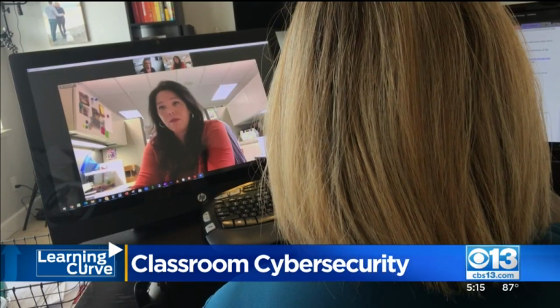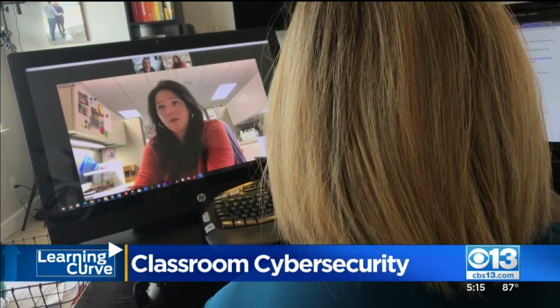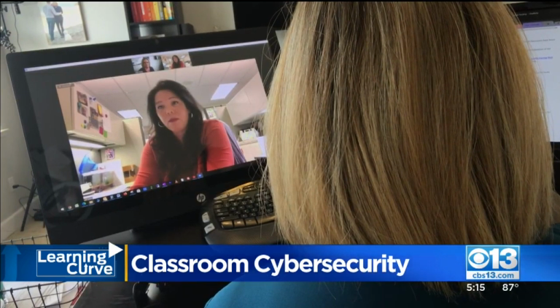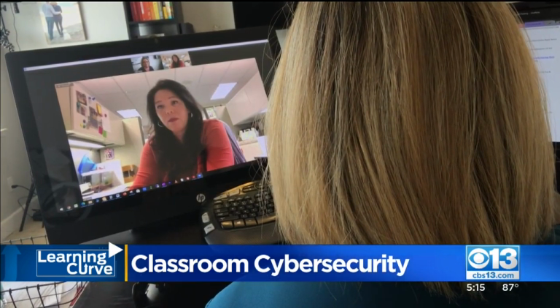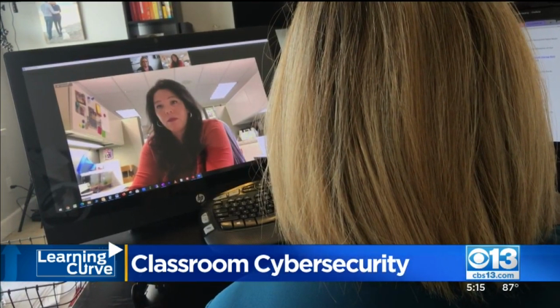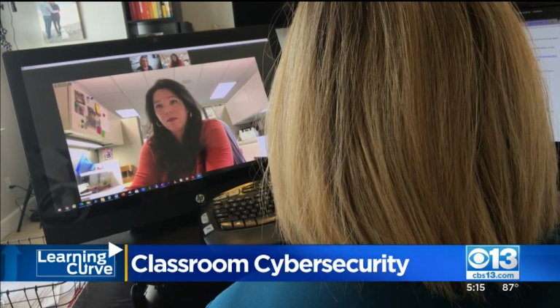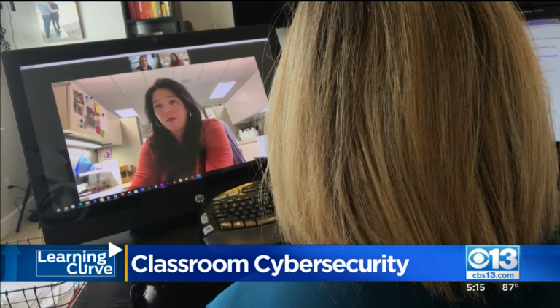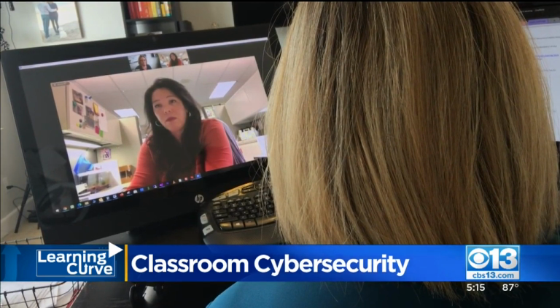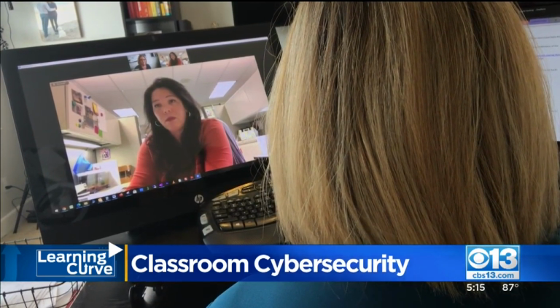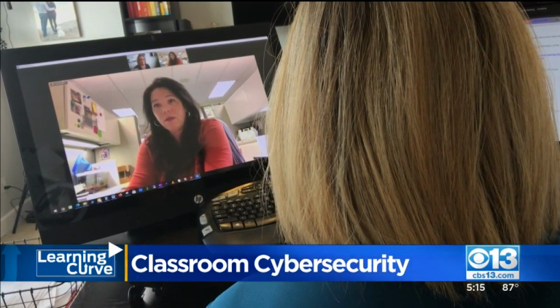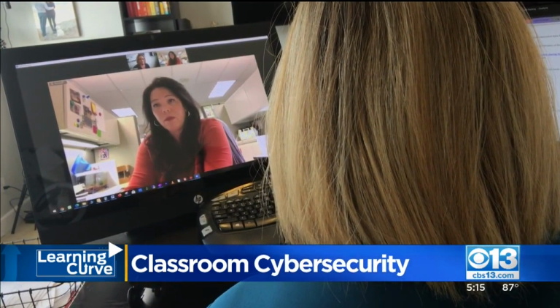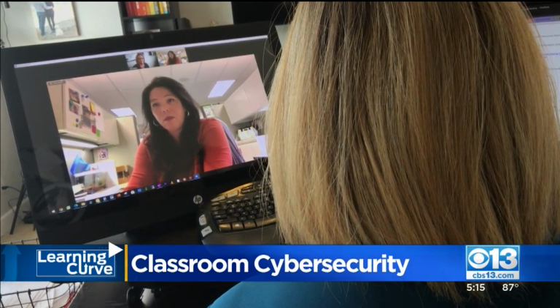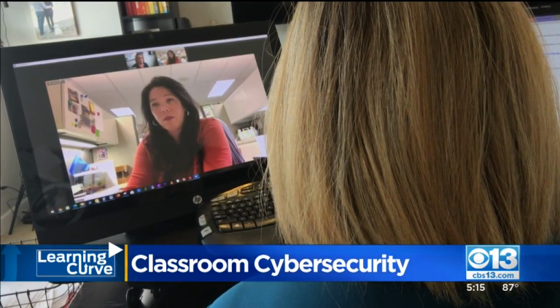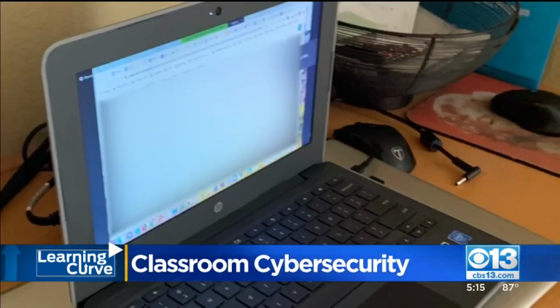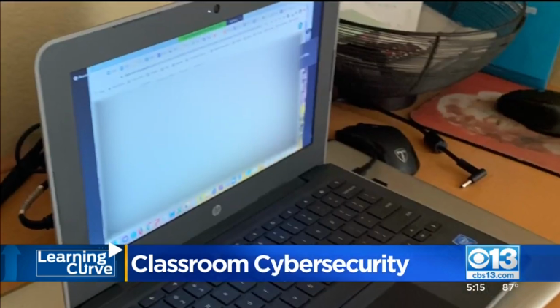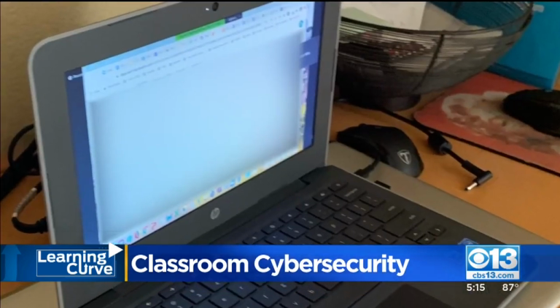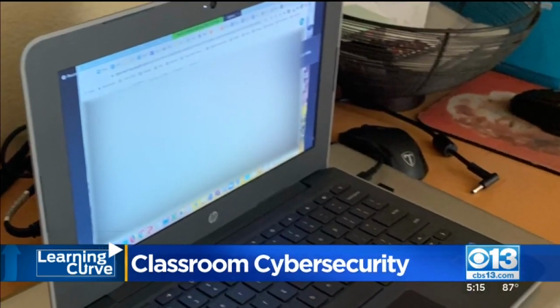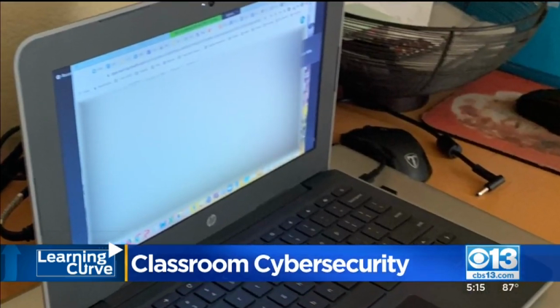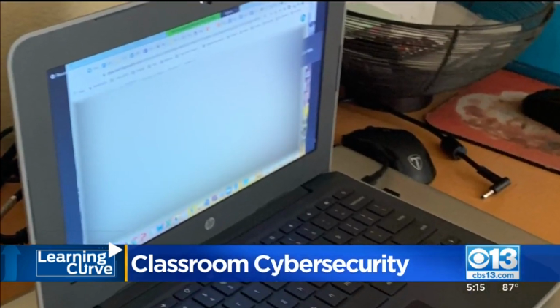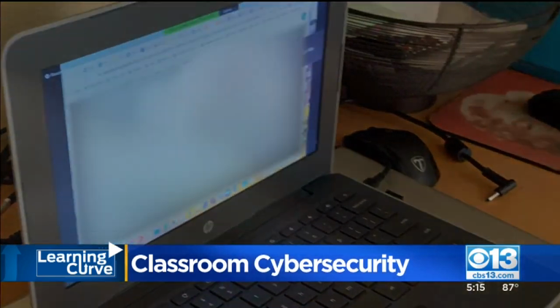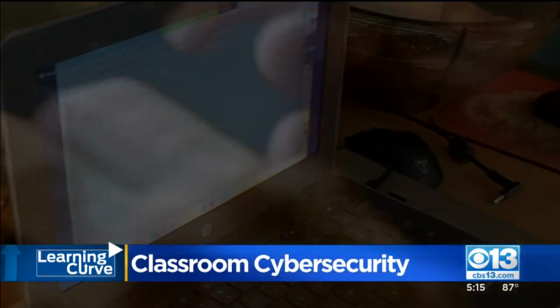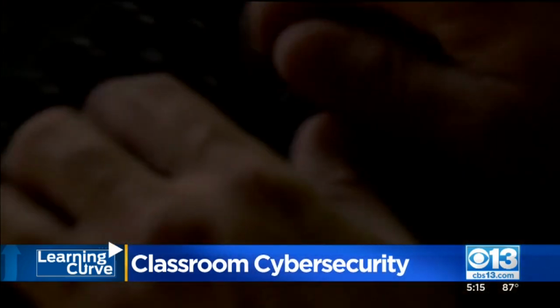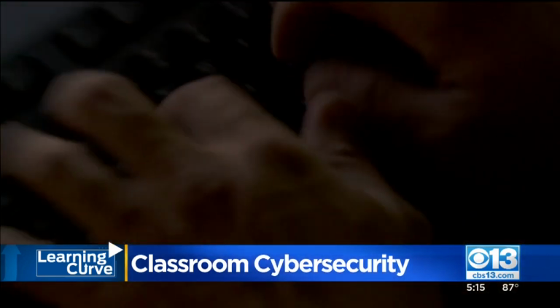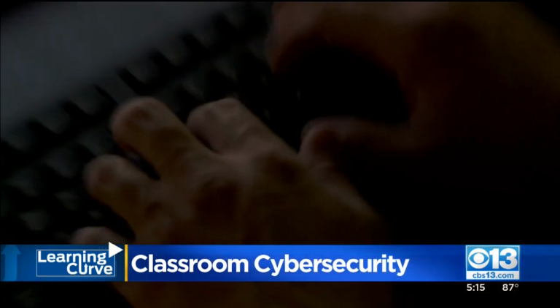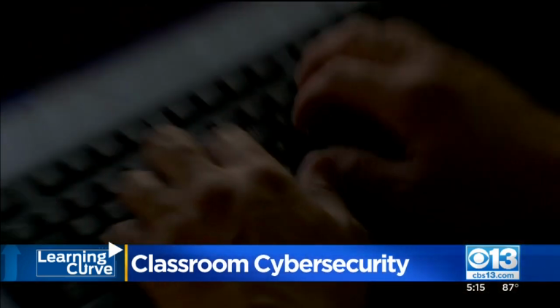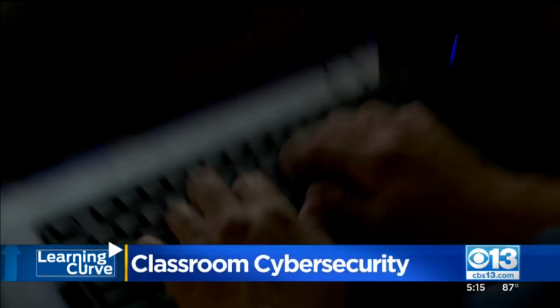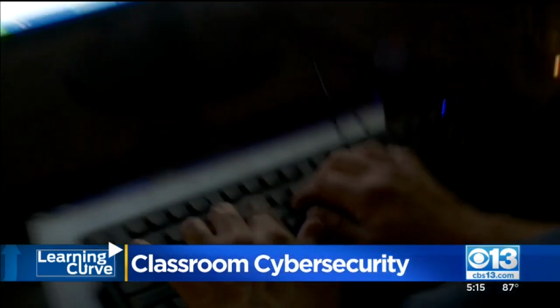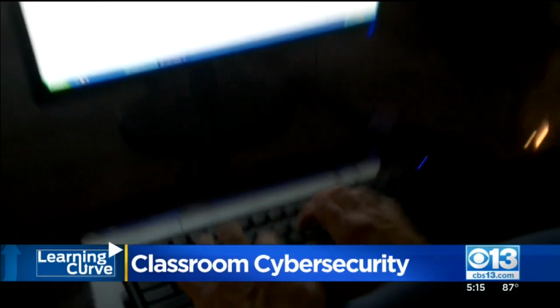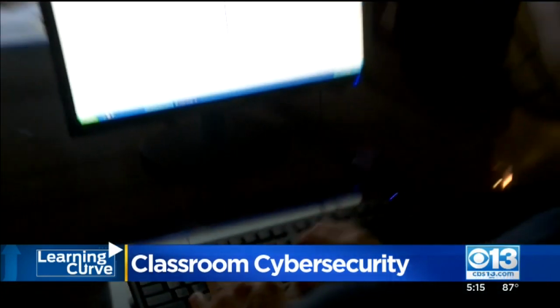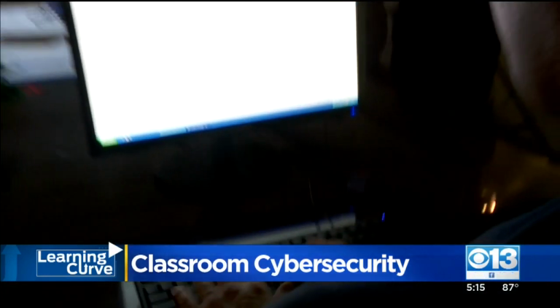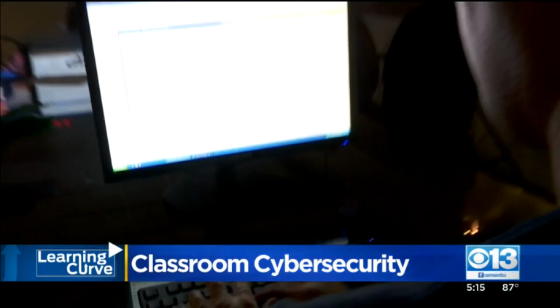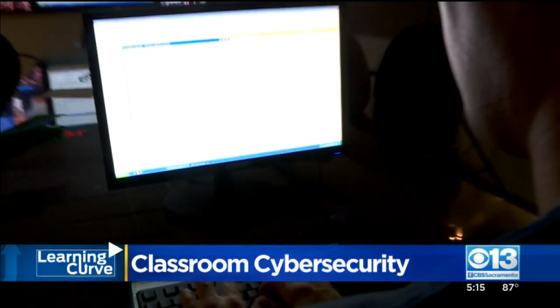While the hacking was disturbing, Teresa says Roseville Unified did everything right — immediately communicating with parents — saying in this case the hack came from outside the country.